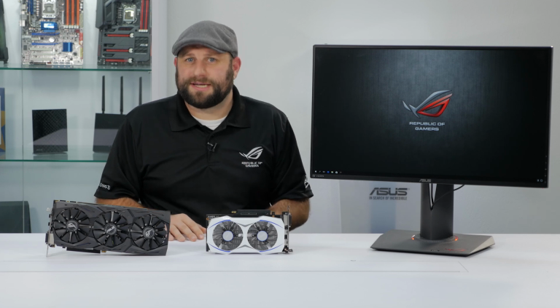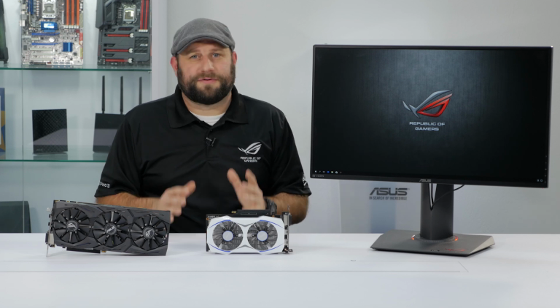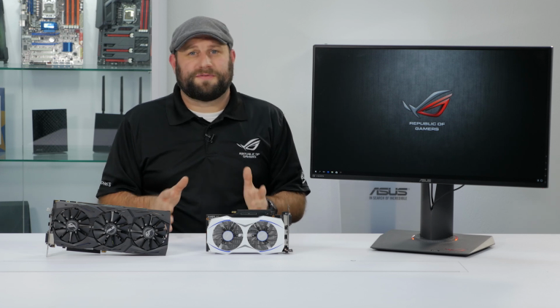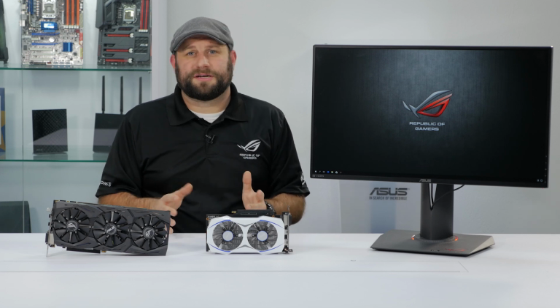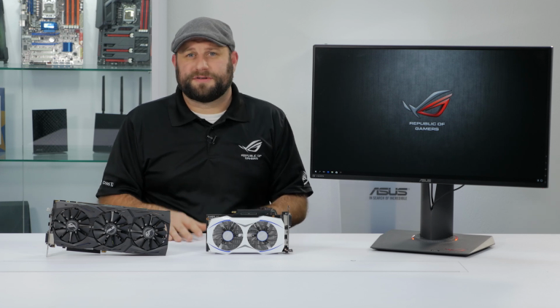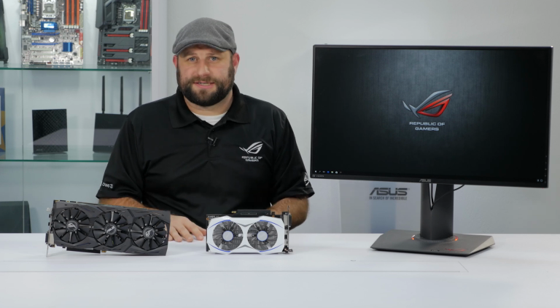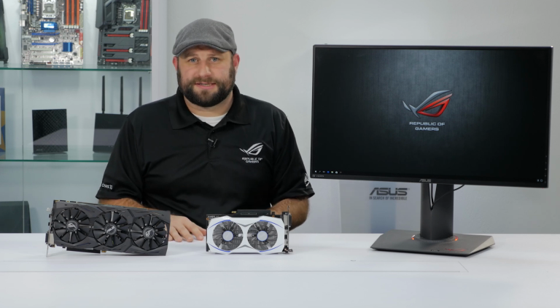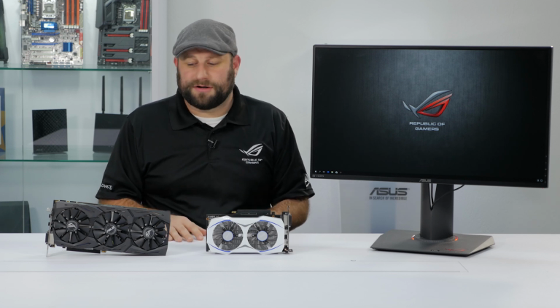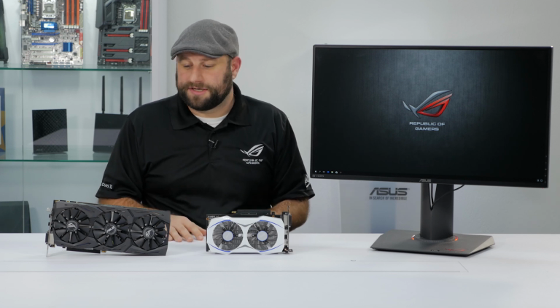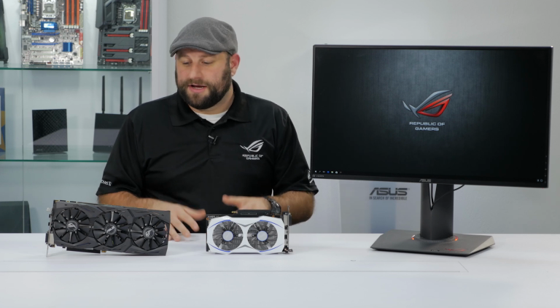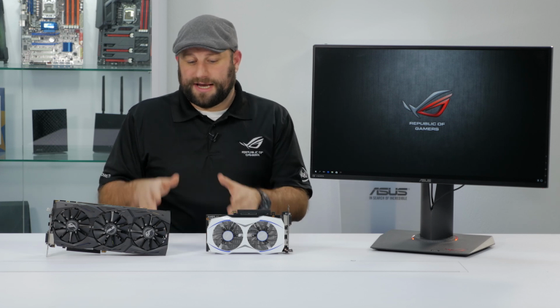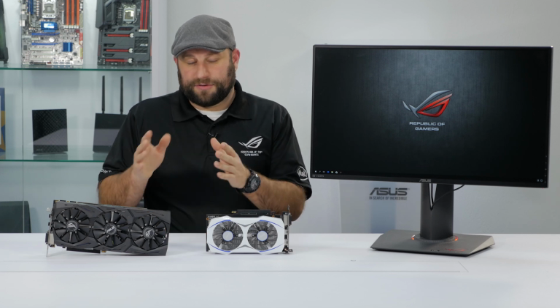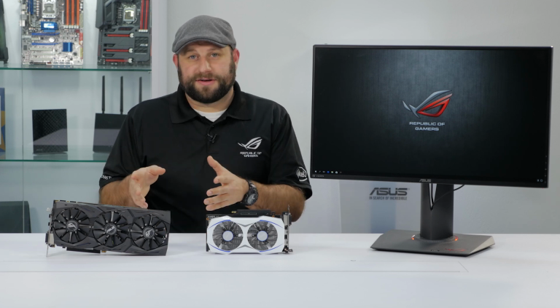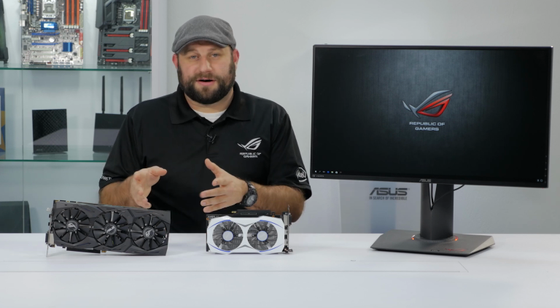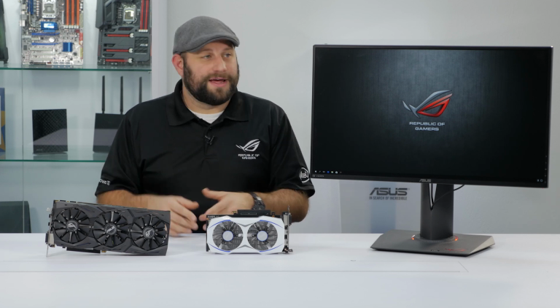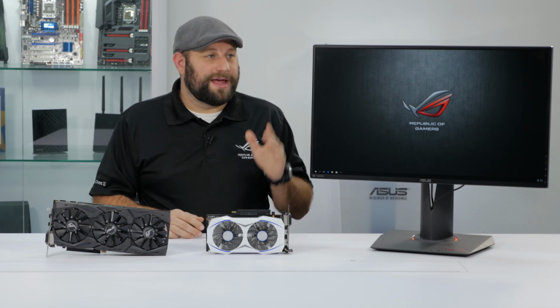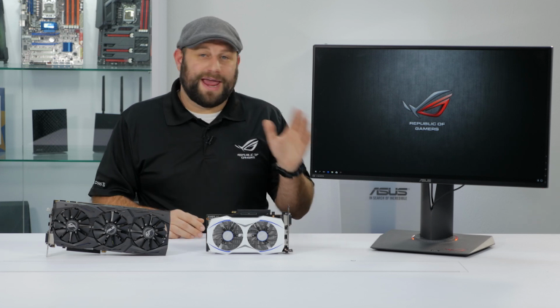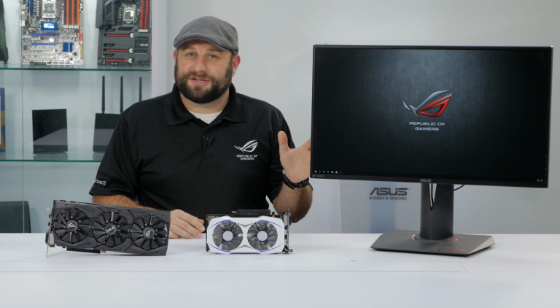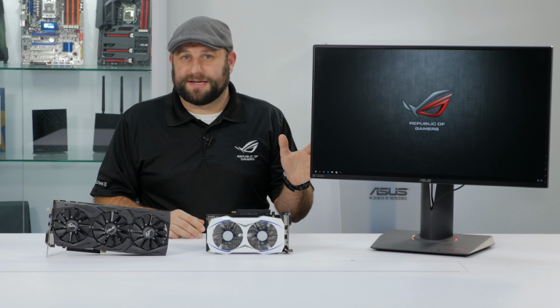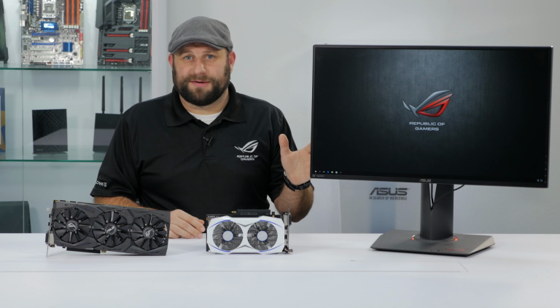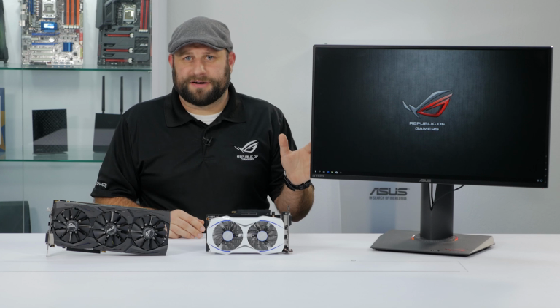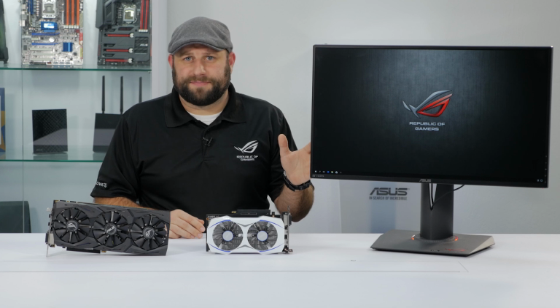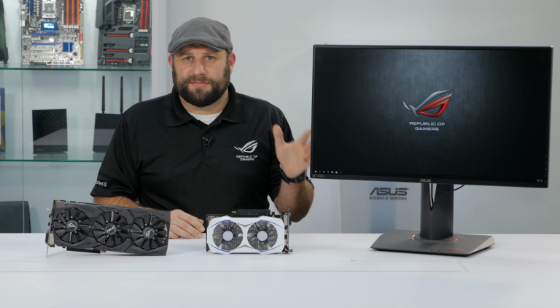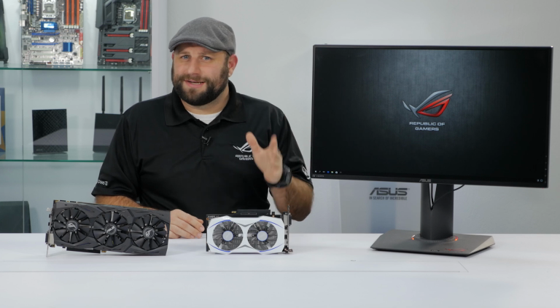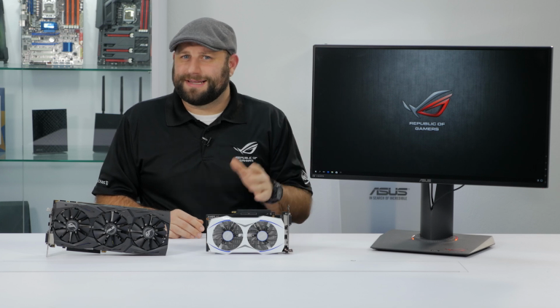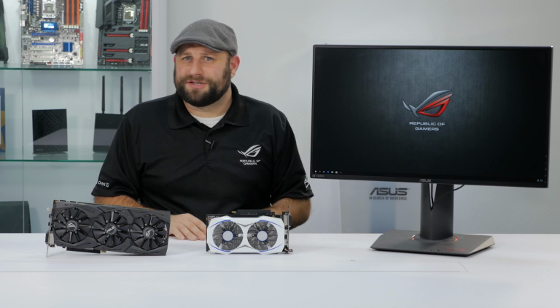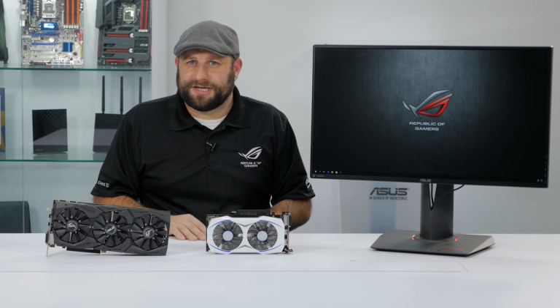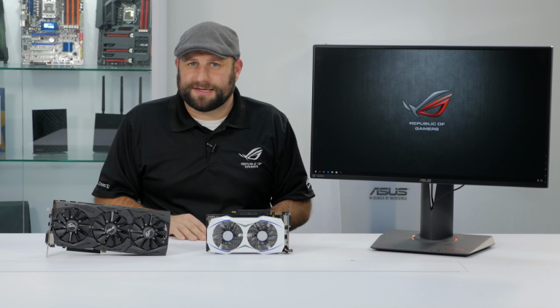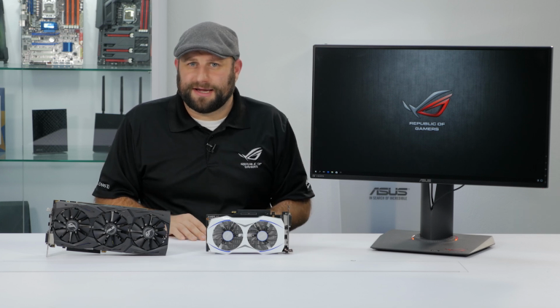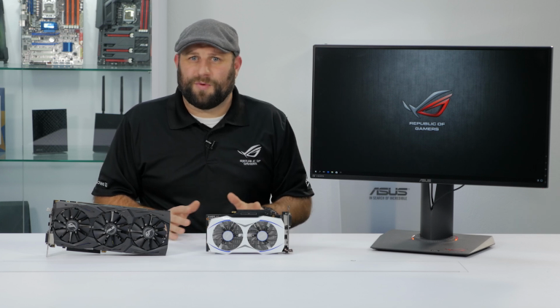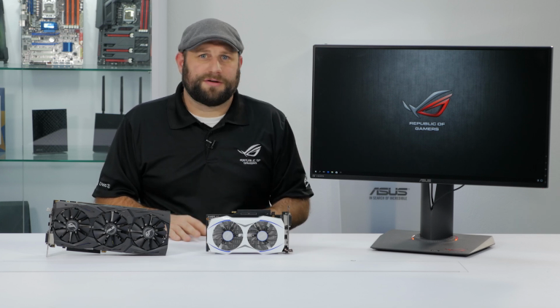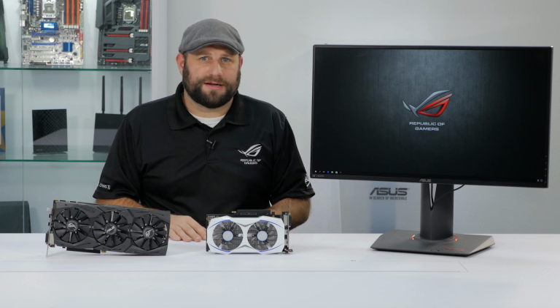To take full advantage of G-Sync technology, you need to have a graphics card and a G-Sync-ready monitor. But what exactly is G-Sync, and why do you need it?